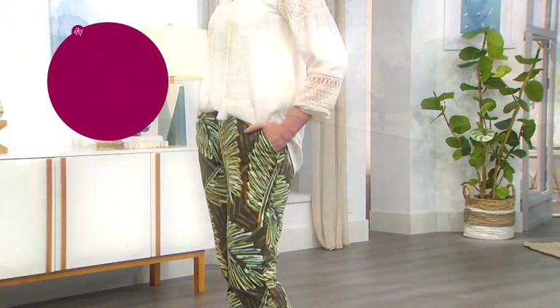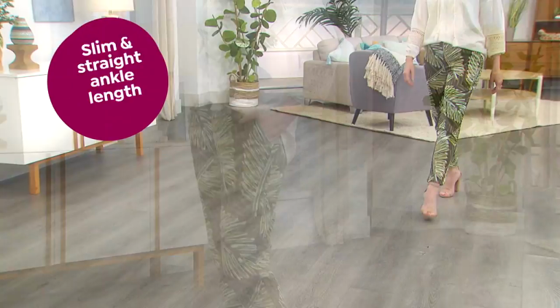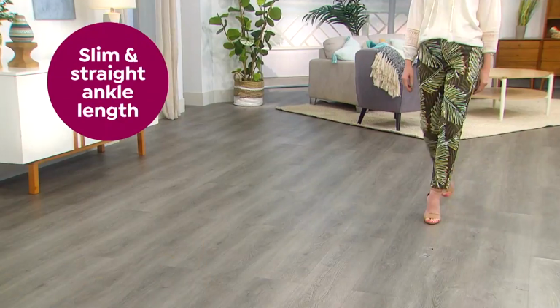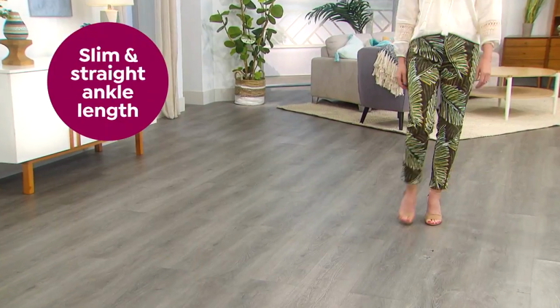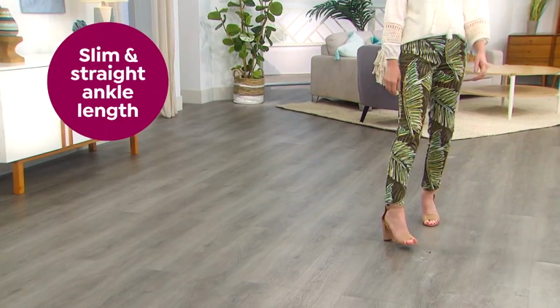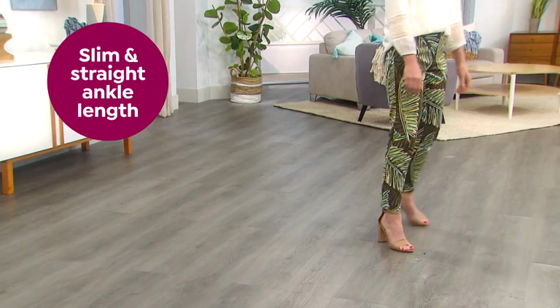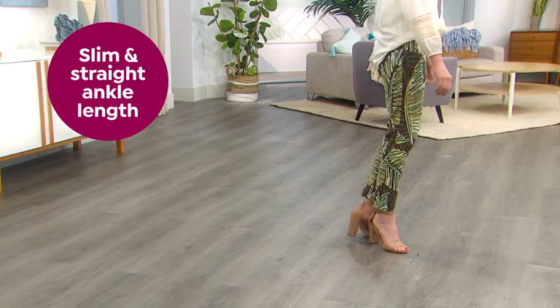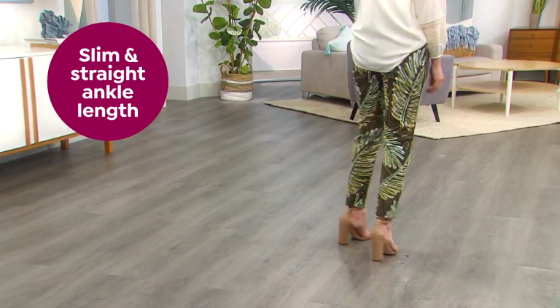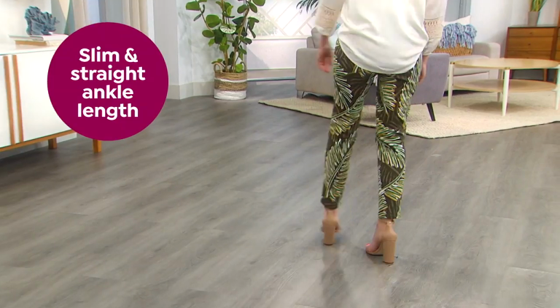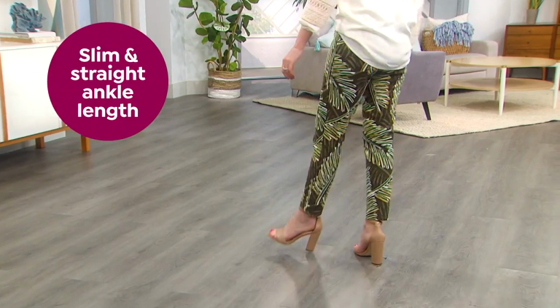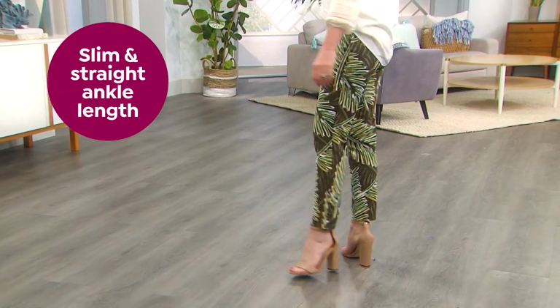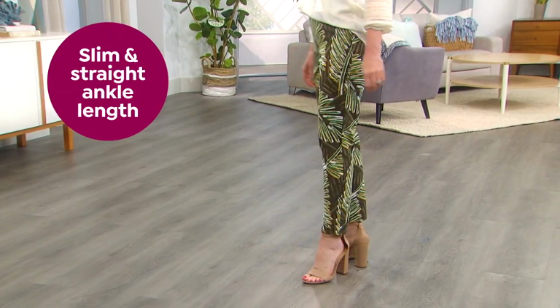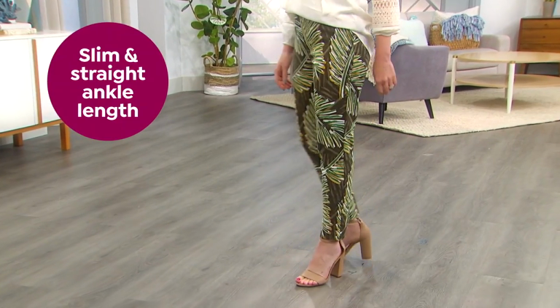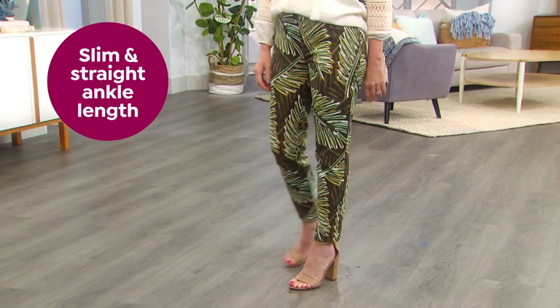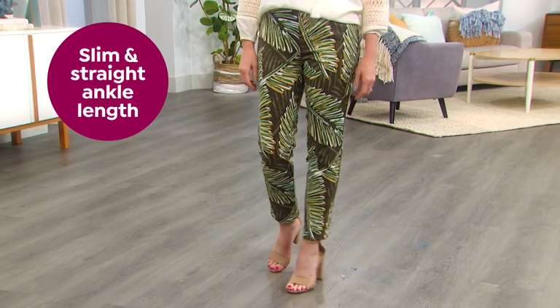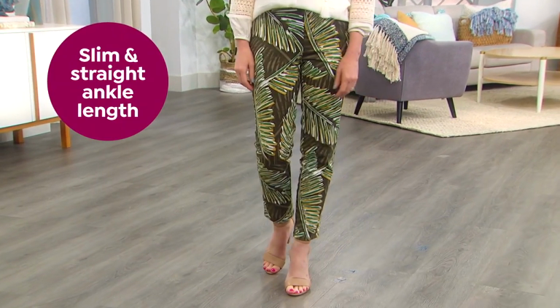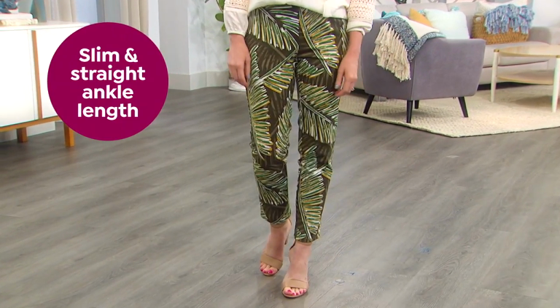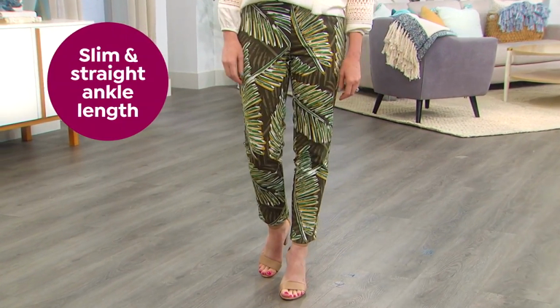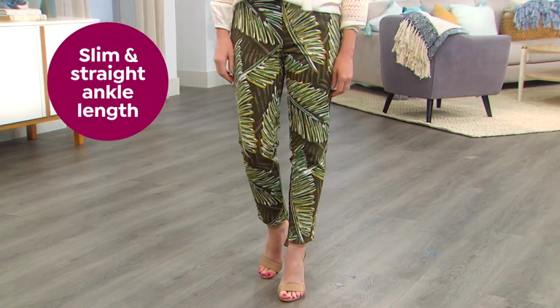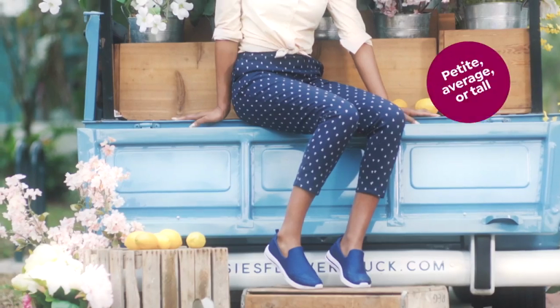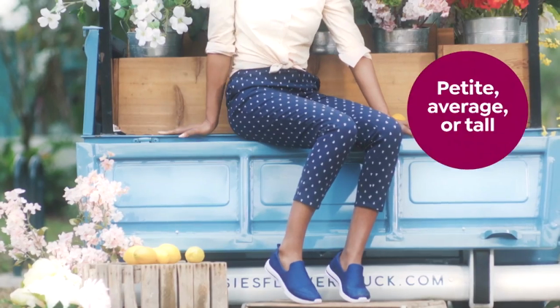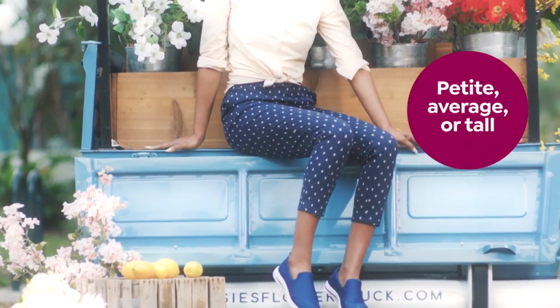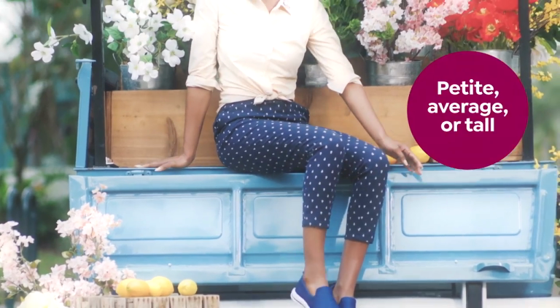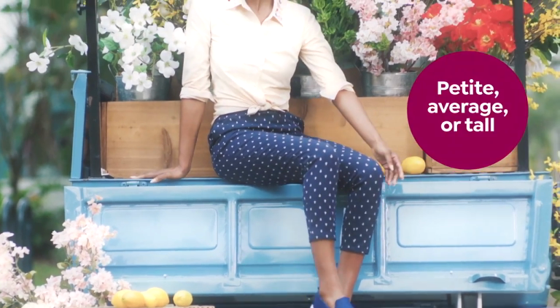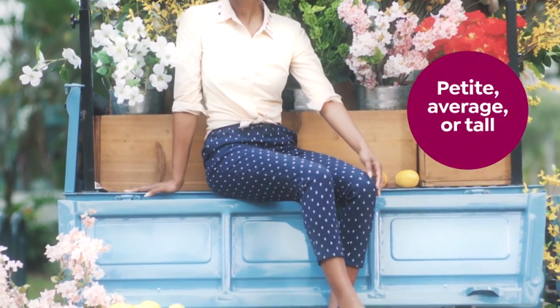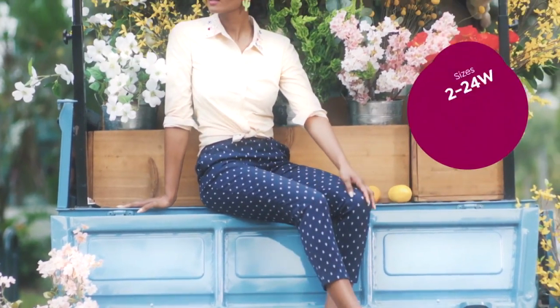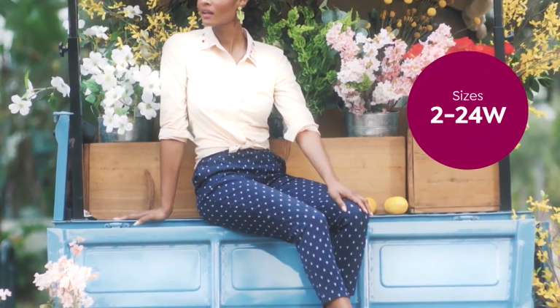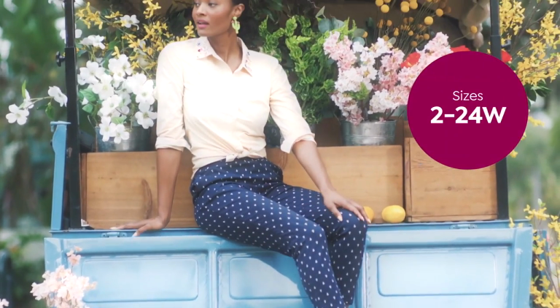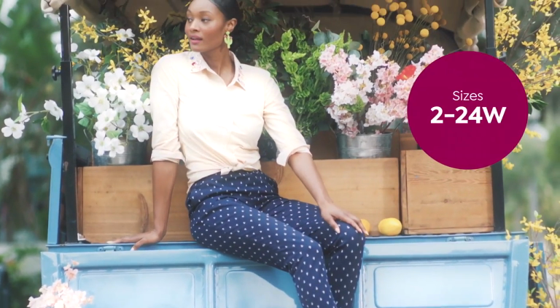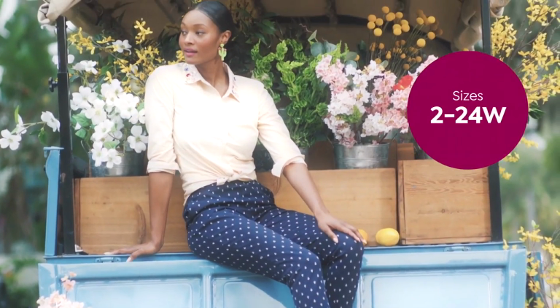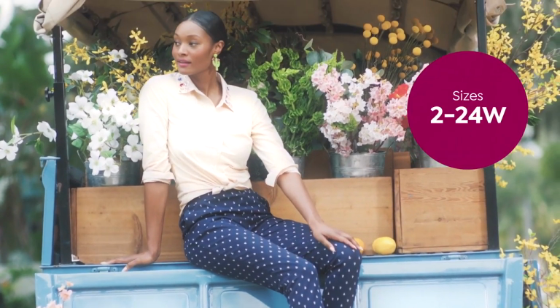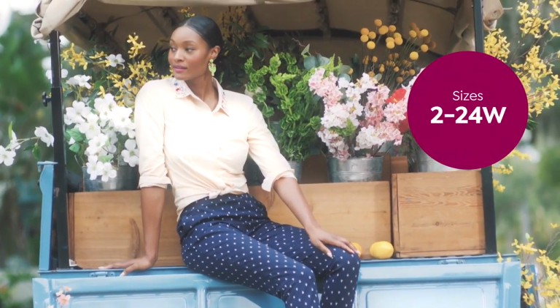The legs are a slim and straight ankle length, and you have petite, average, and tall options in sizes 2 through 24.